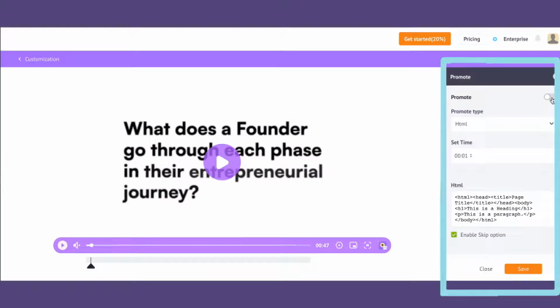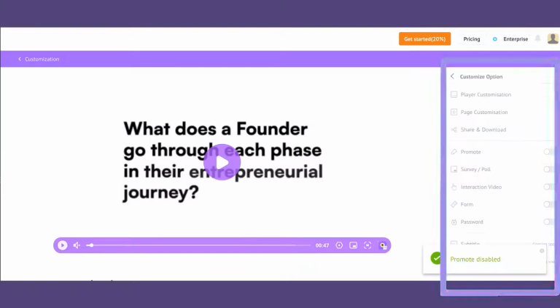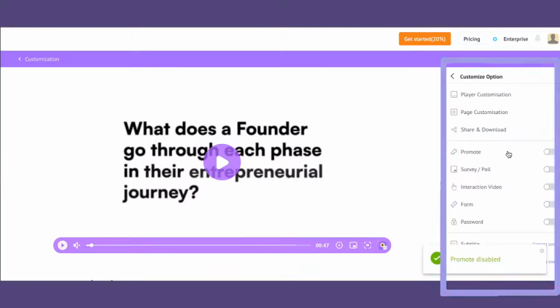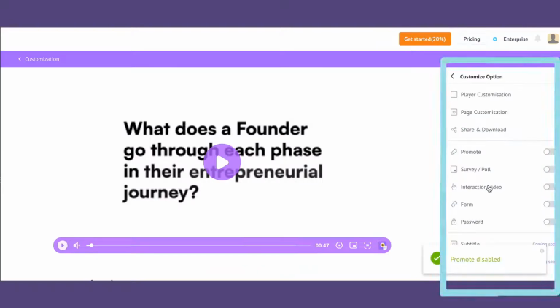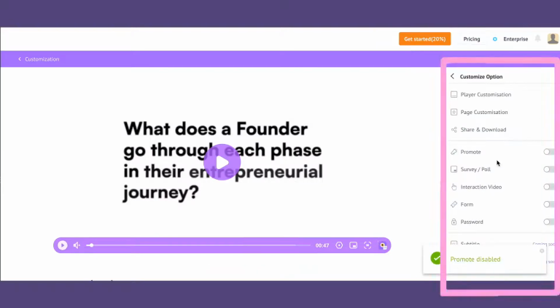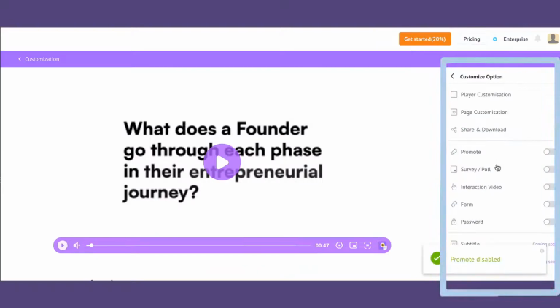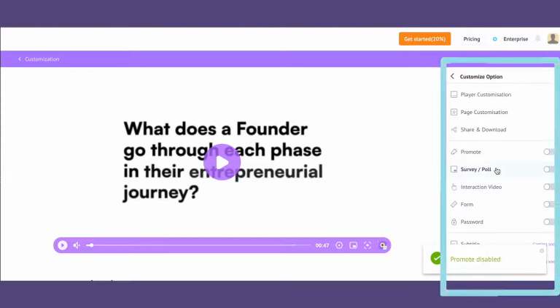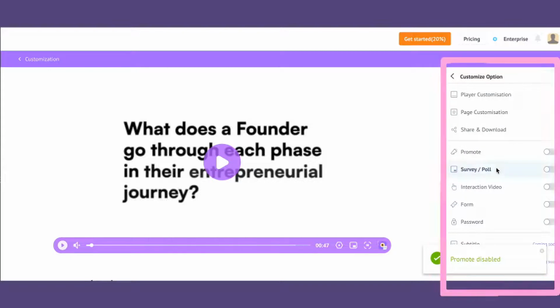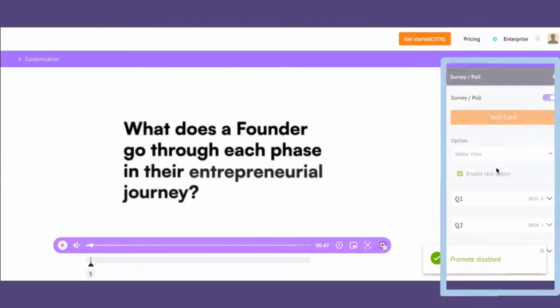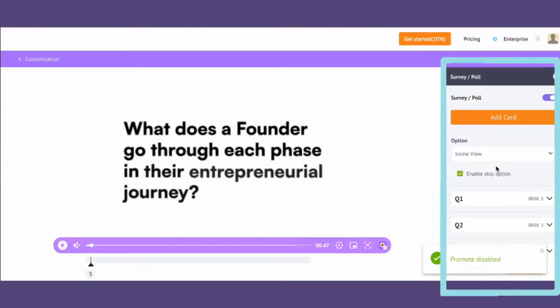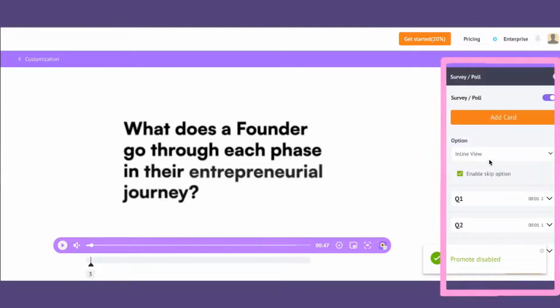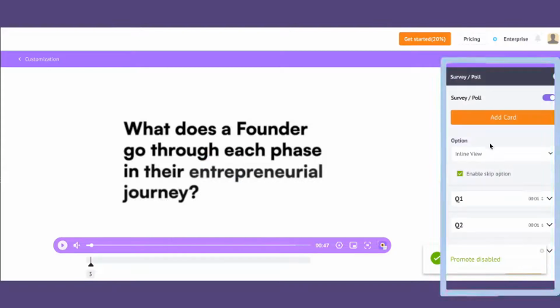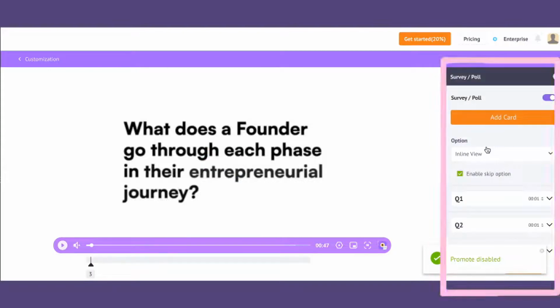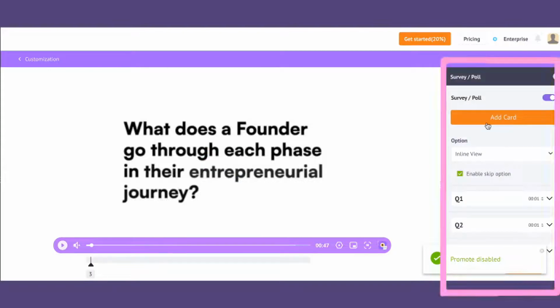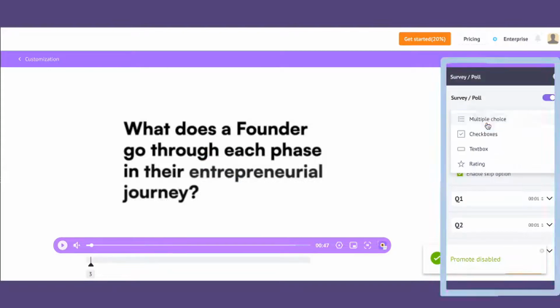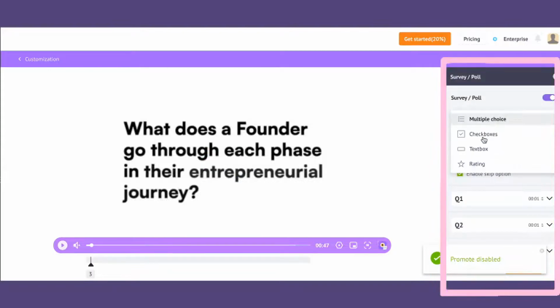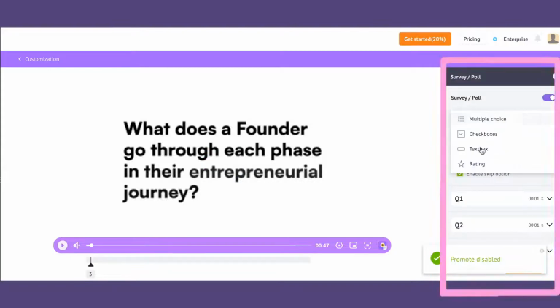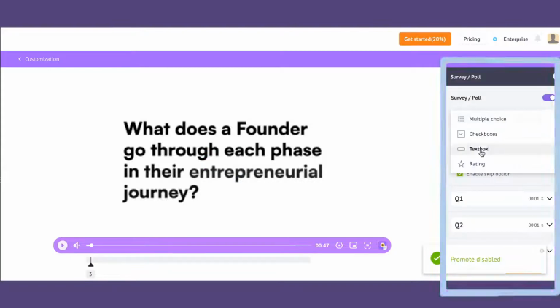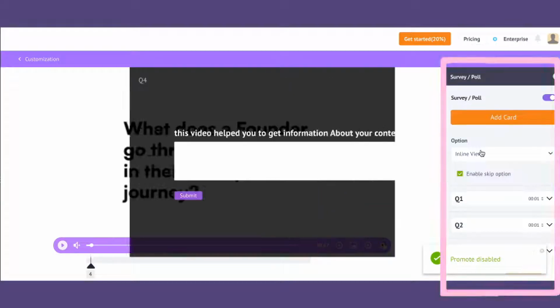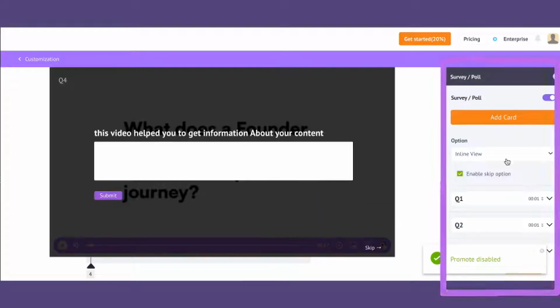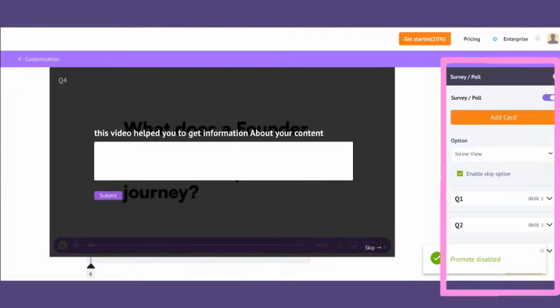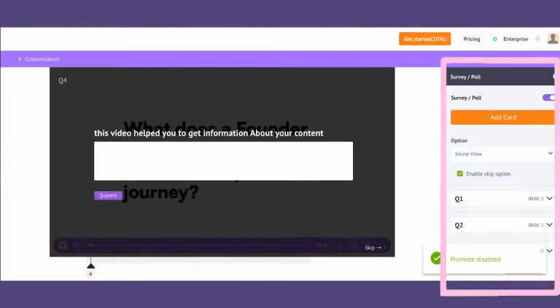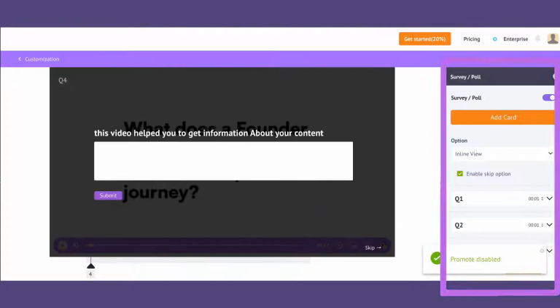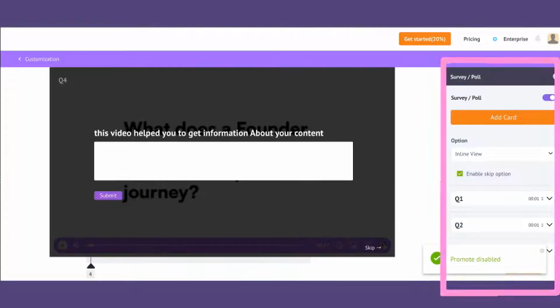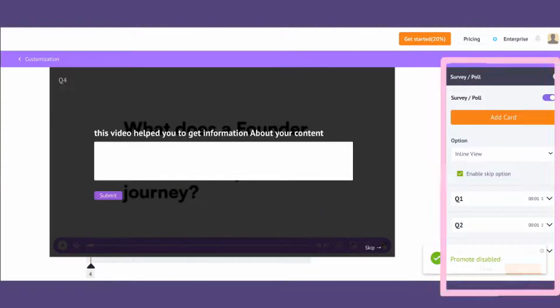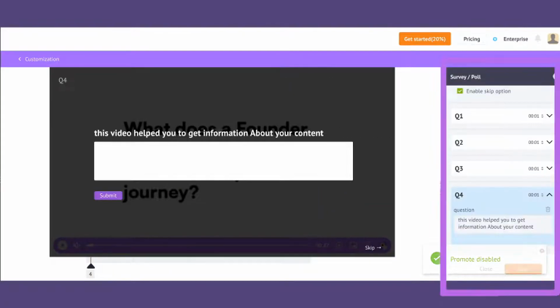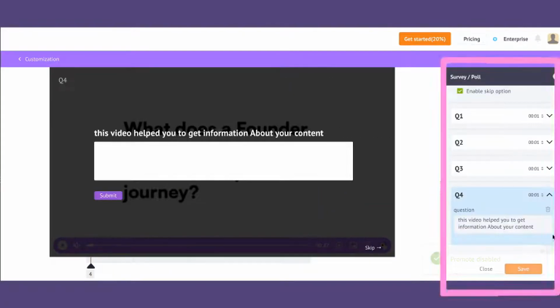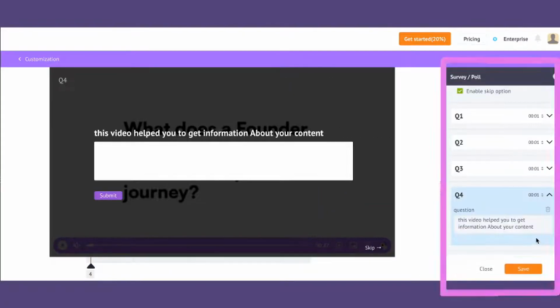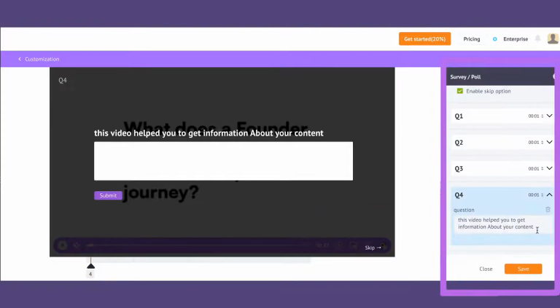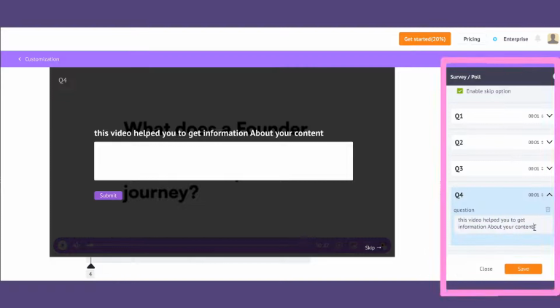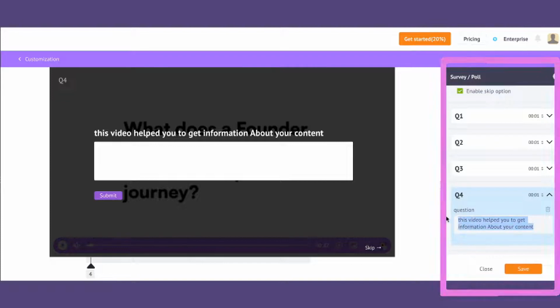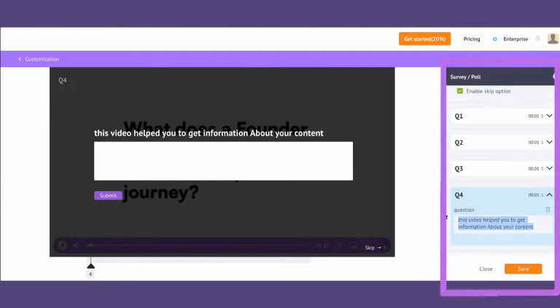To make the videos more interactive, you can add surveys and polls, customize the CTA, and add questions in between.